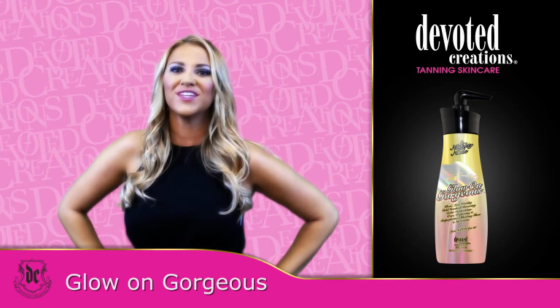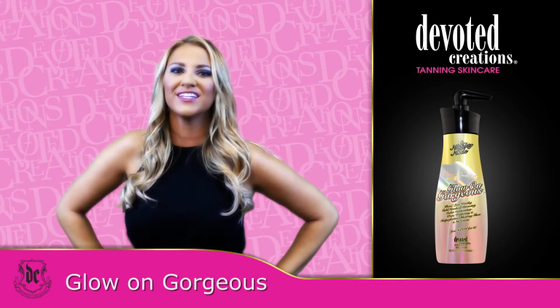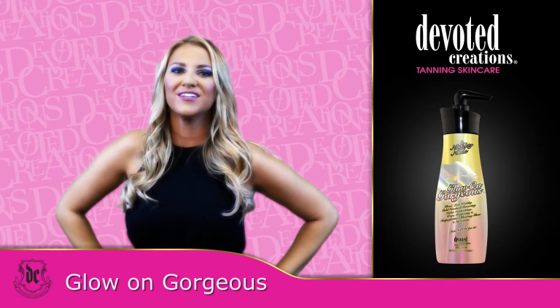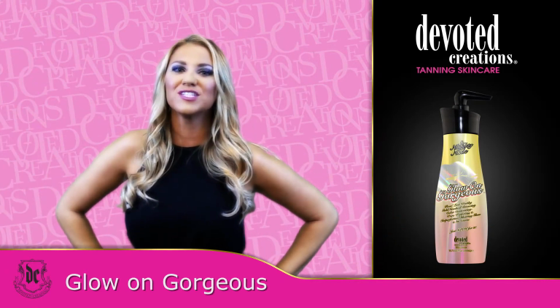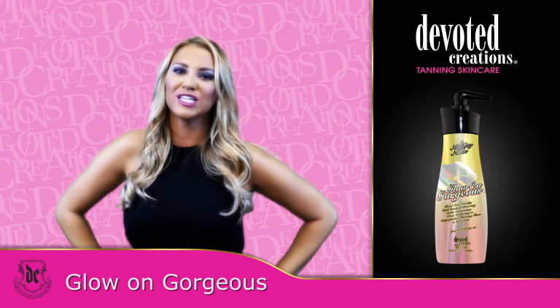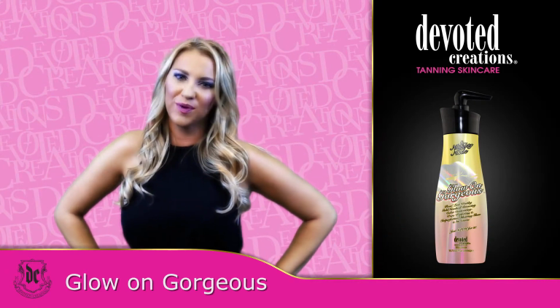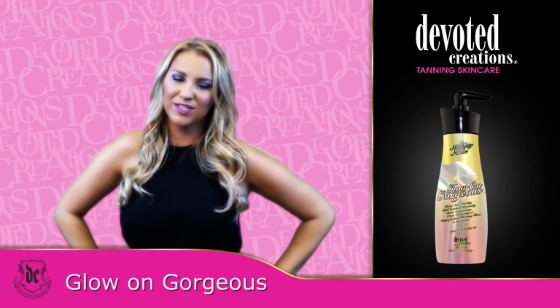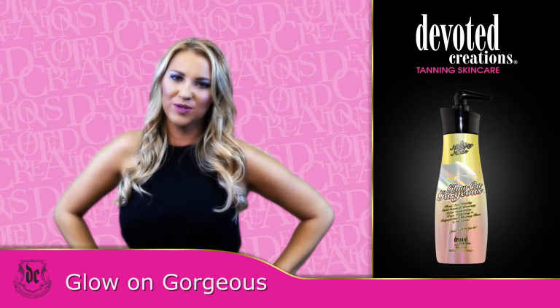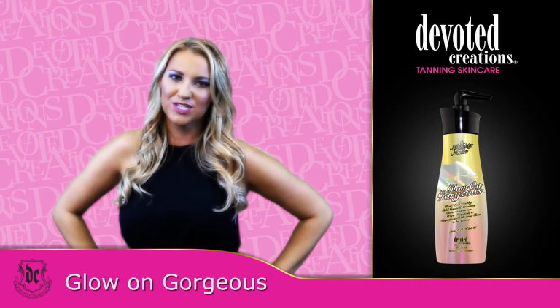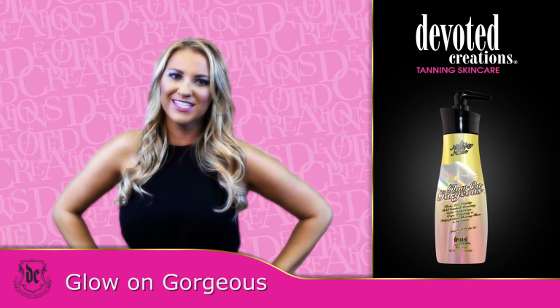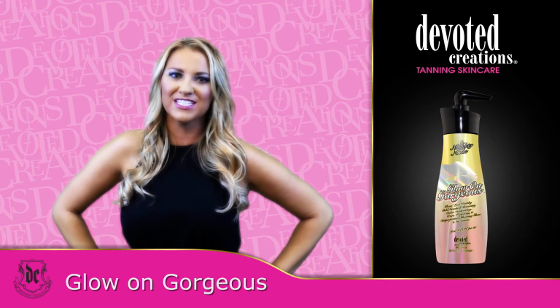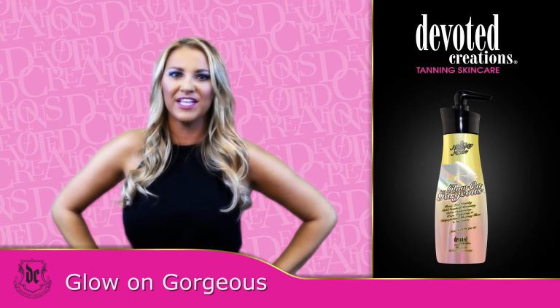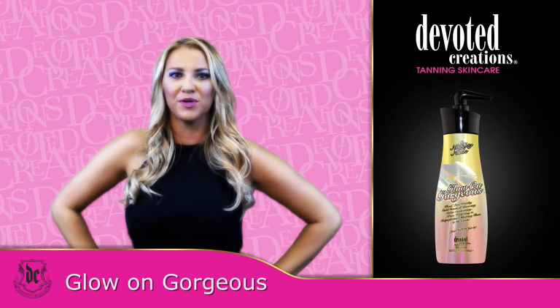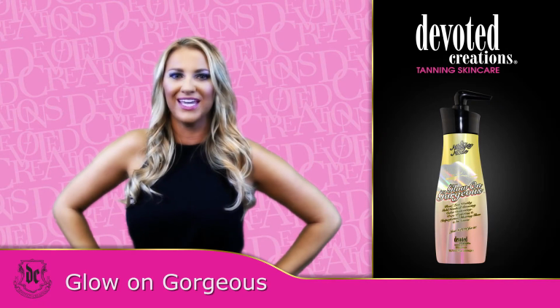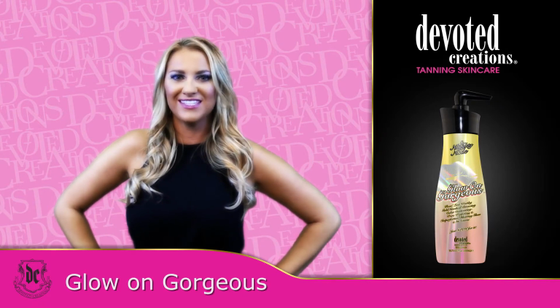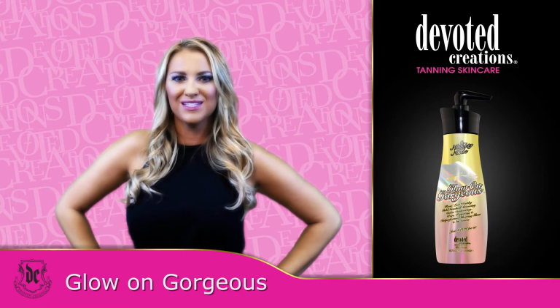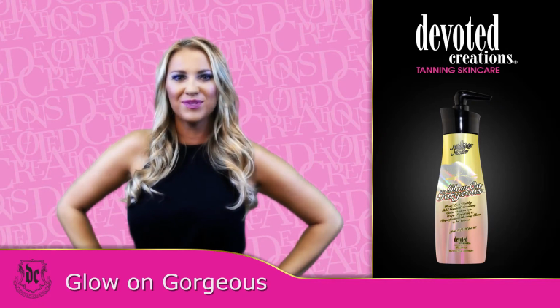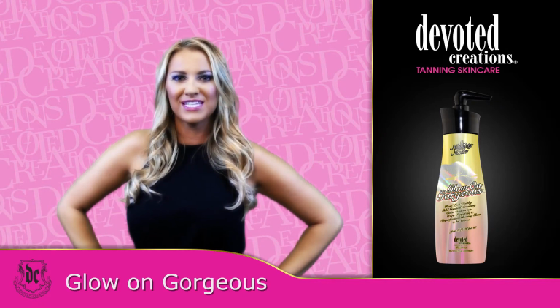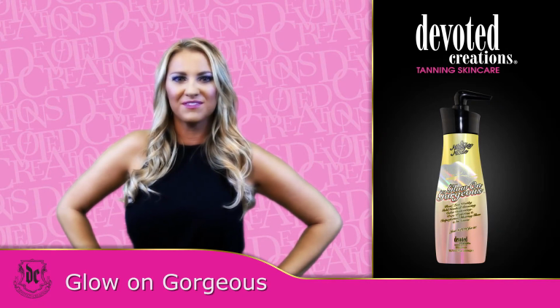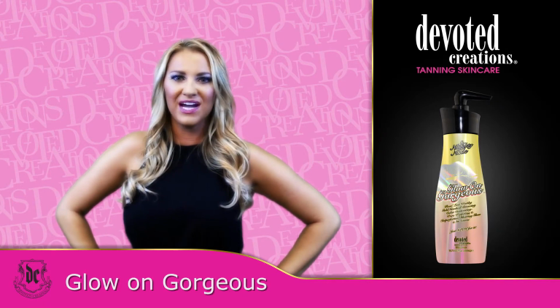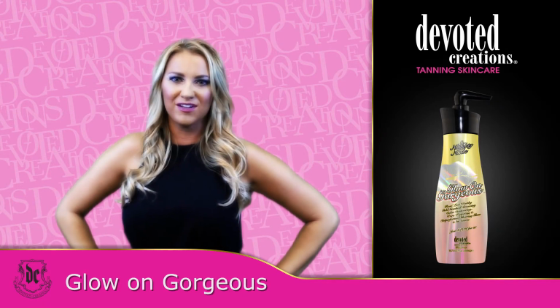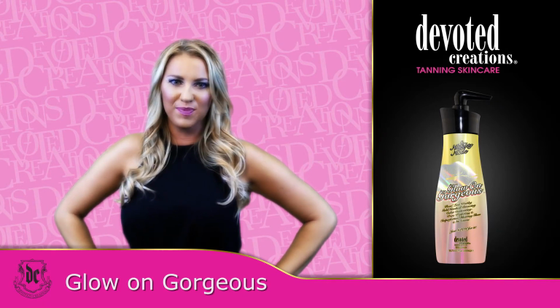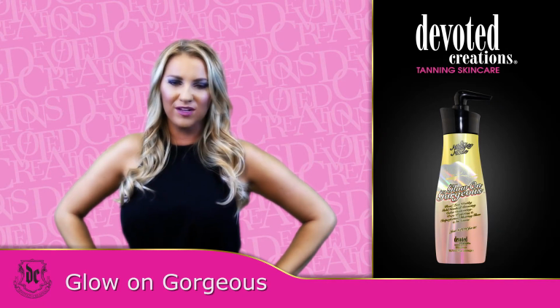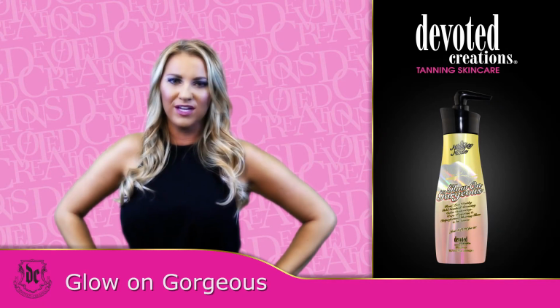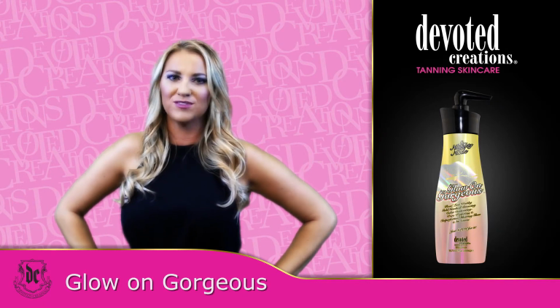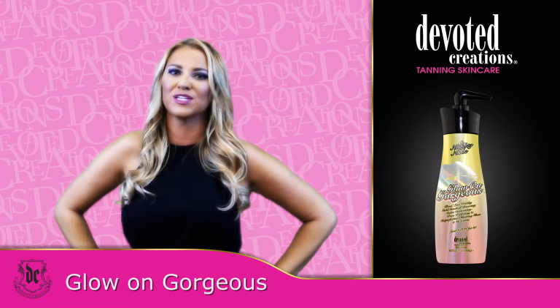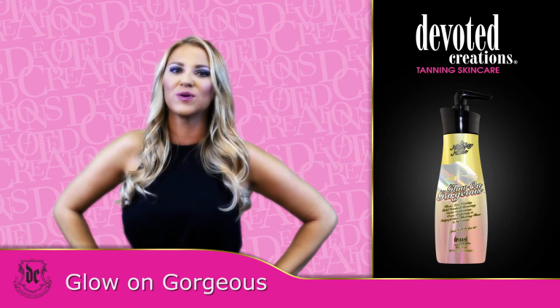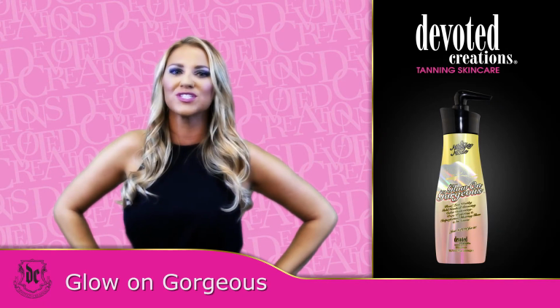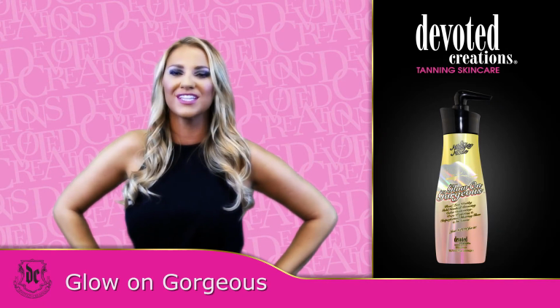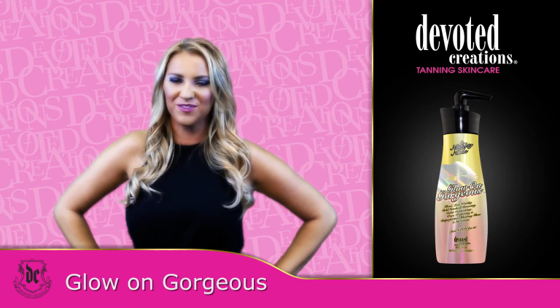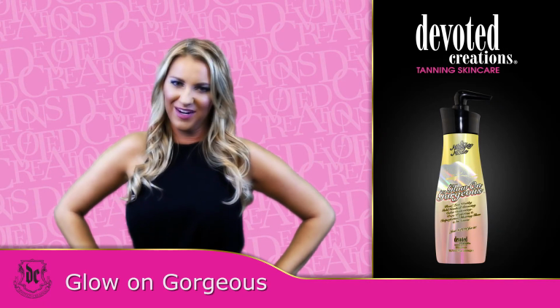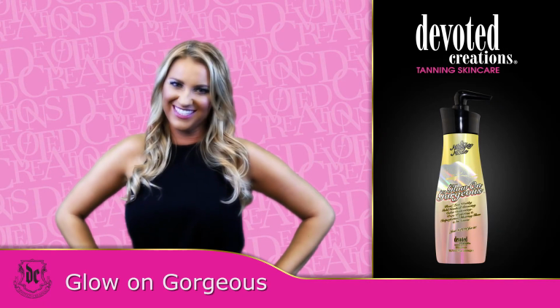So Naughty Nude's Glow On Gorgeous is available in an 18.75 ounce bottle and uses a gorgeous glow fragrance.